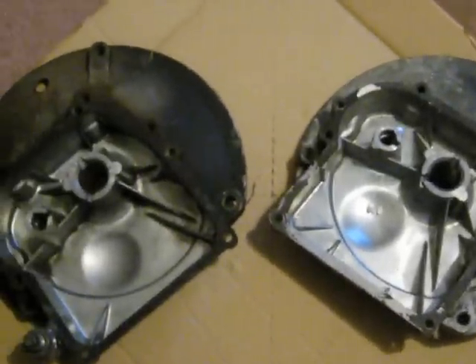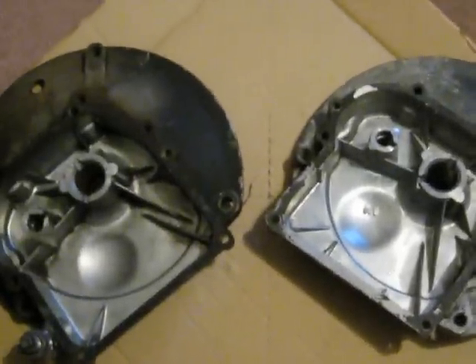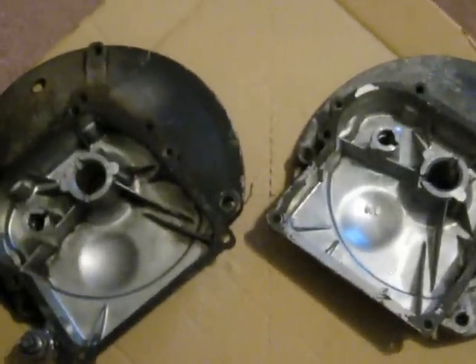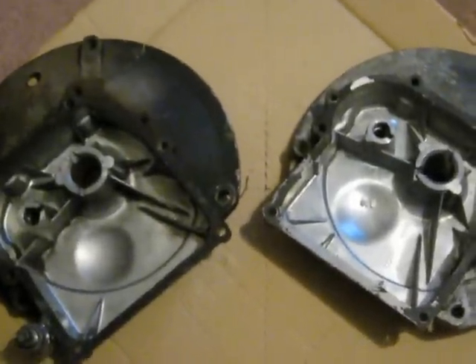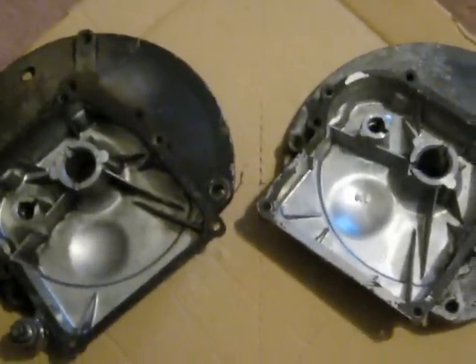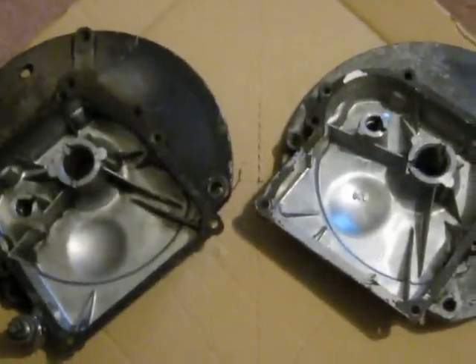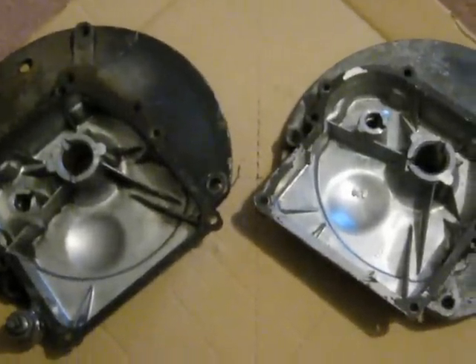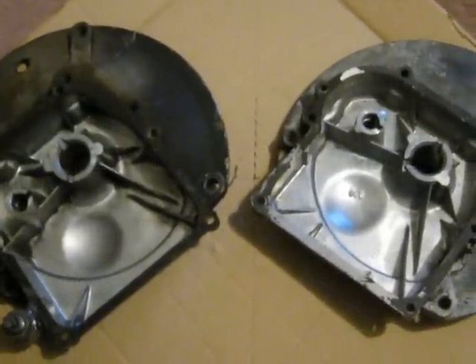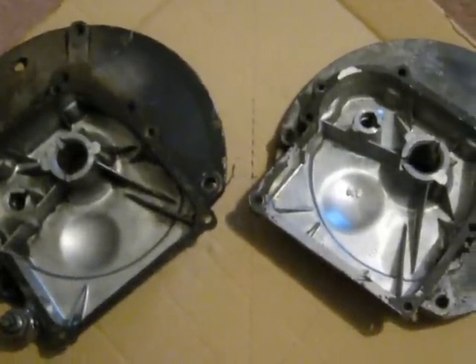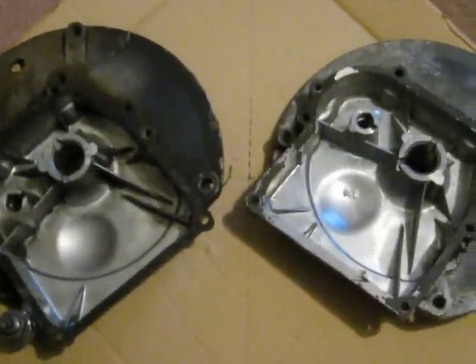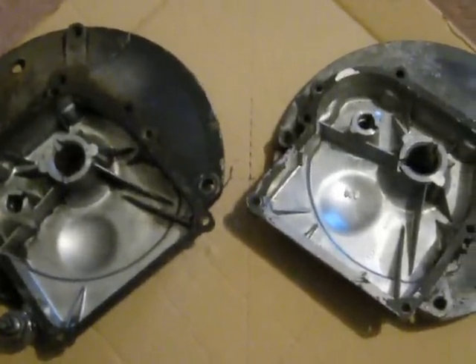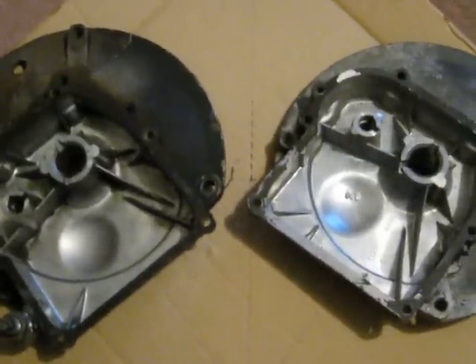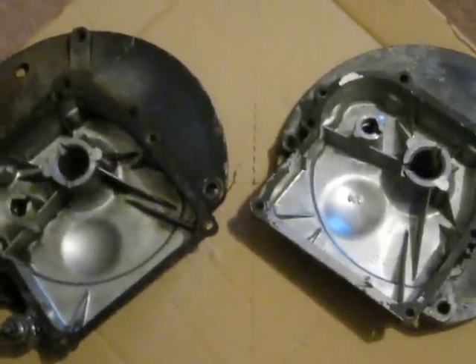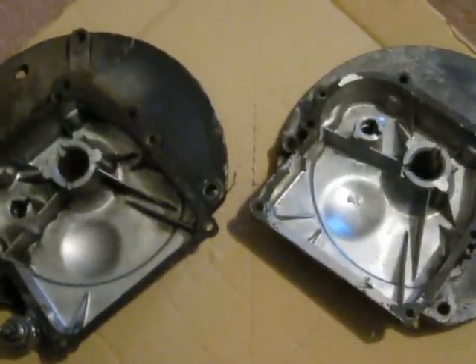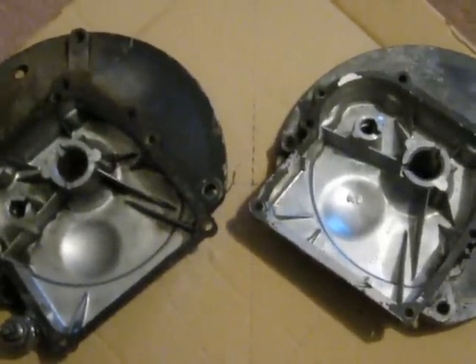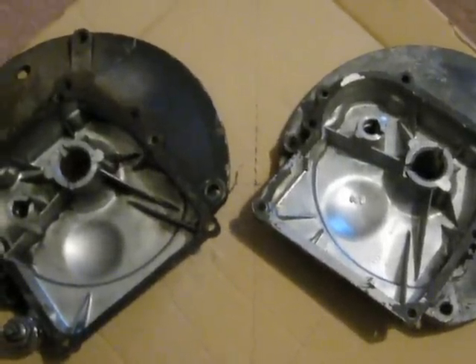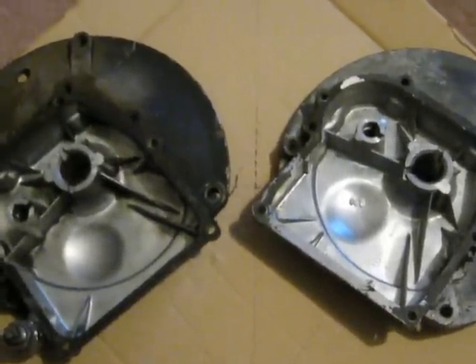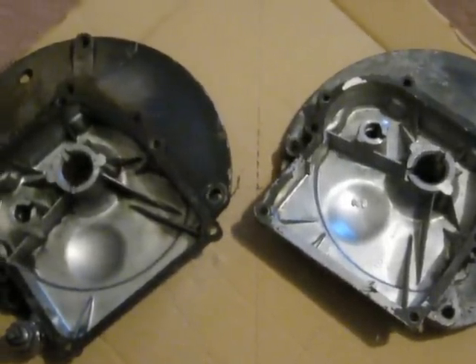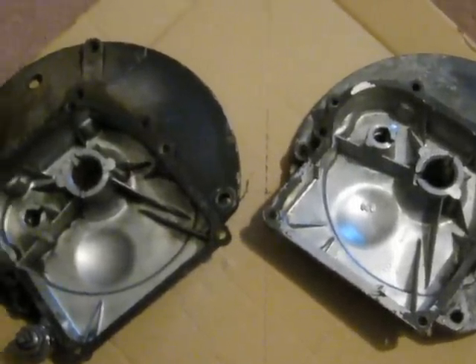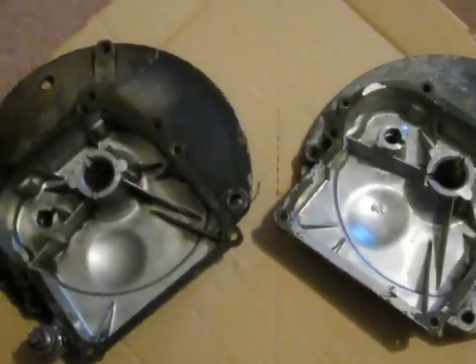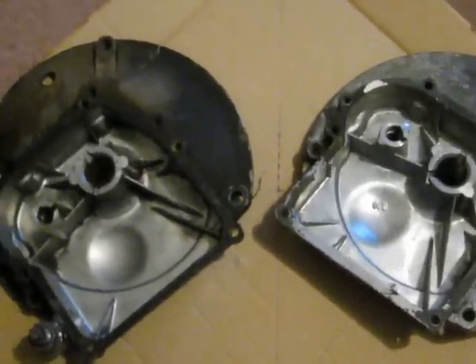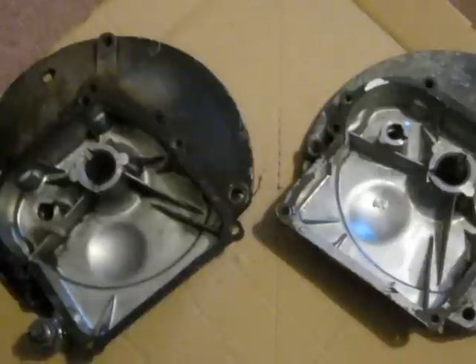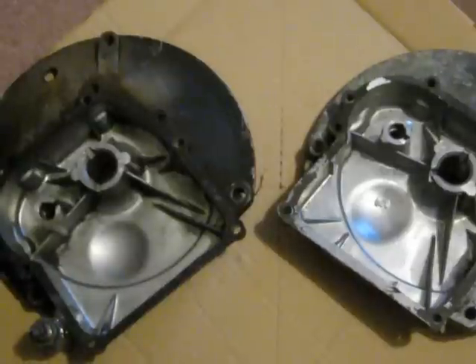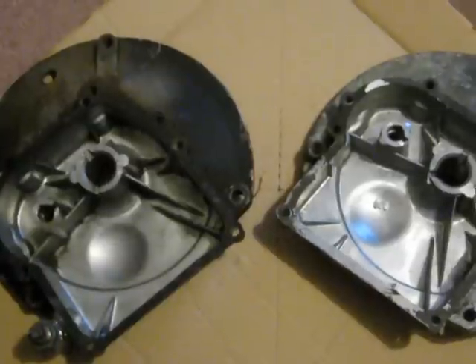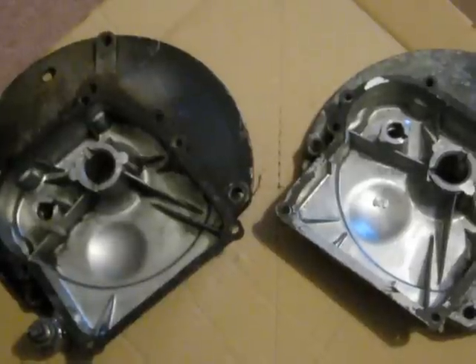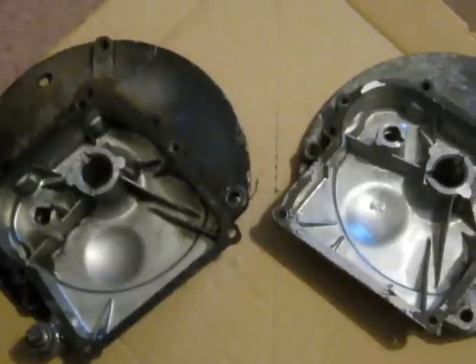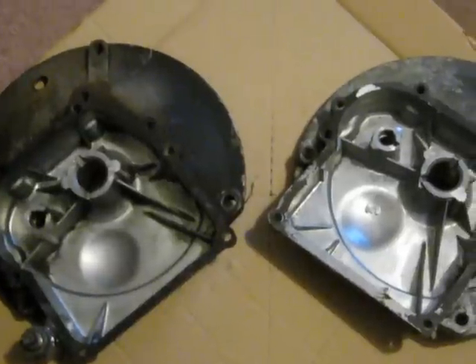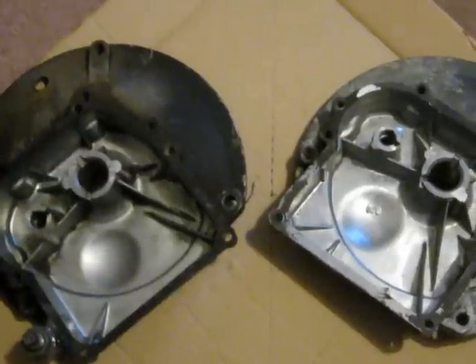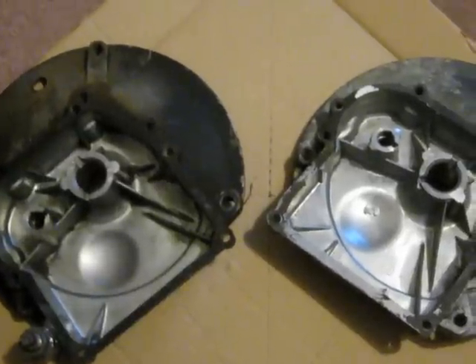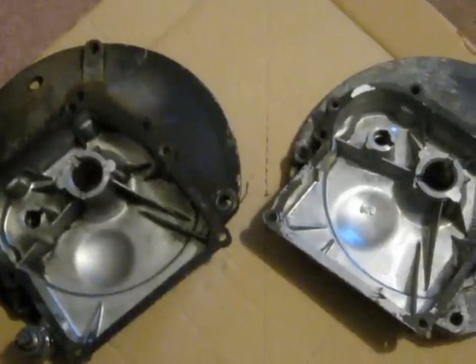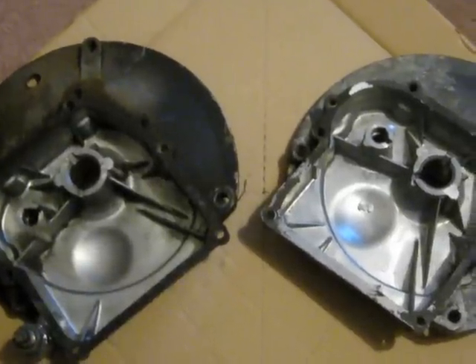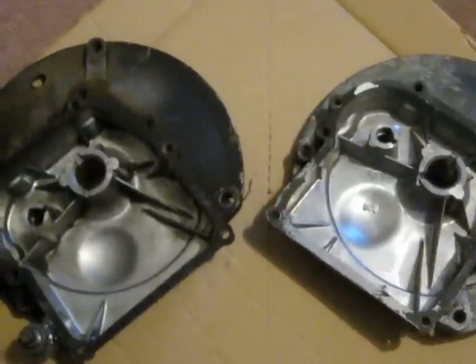Just to introduce you to it there. I'll add more to the video as I'm making various parts for it.